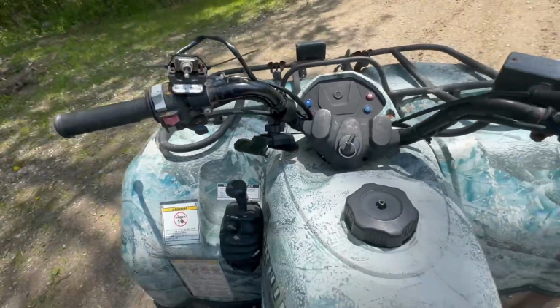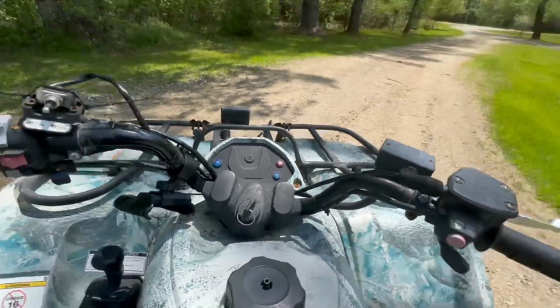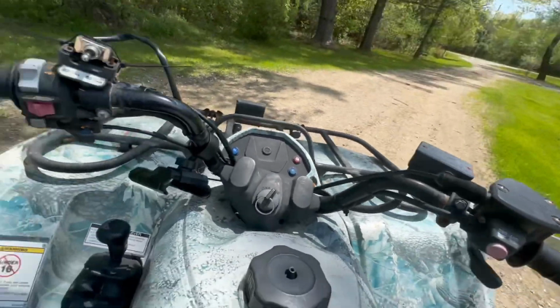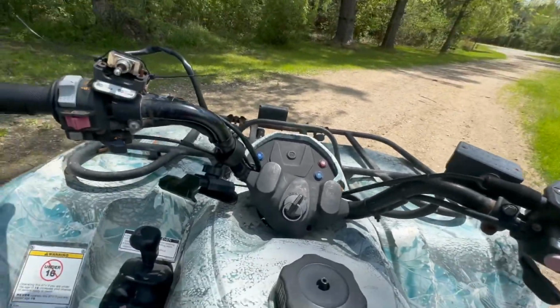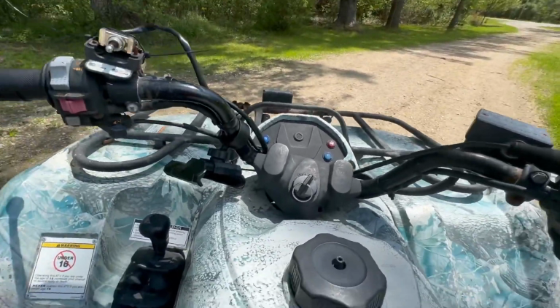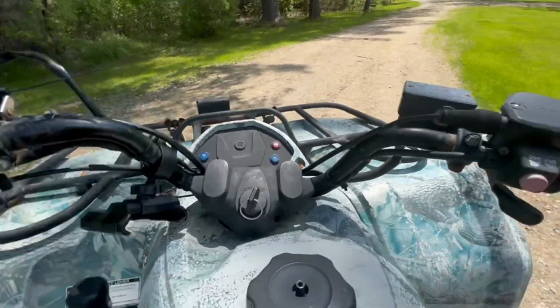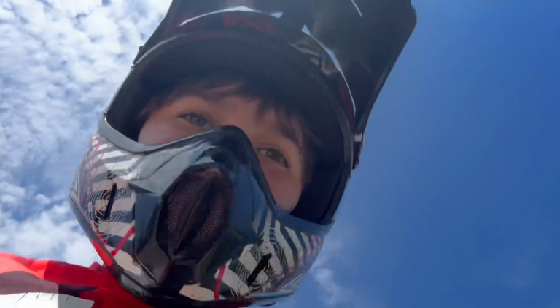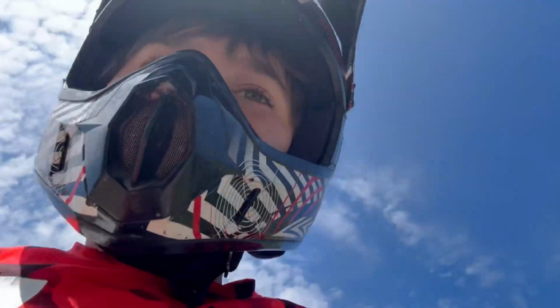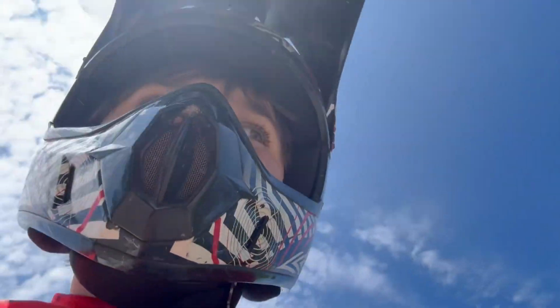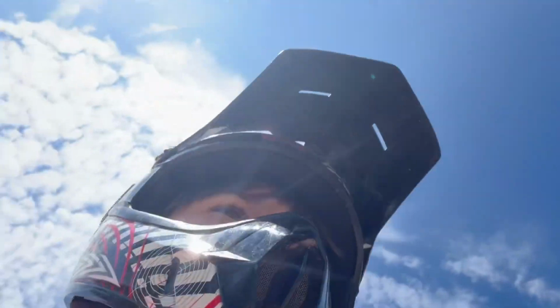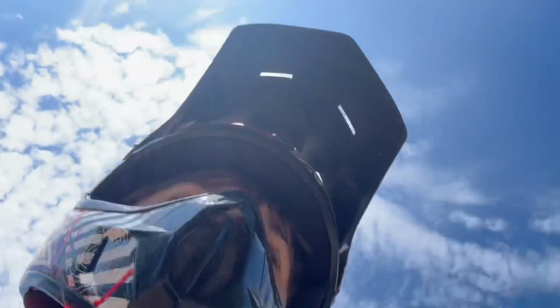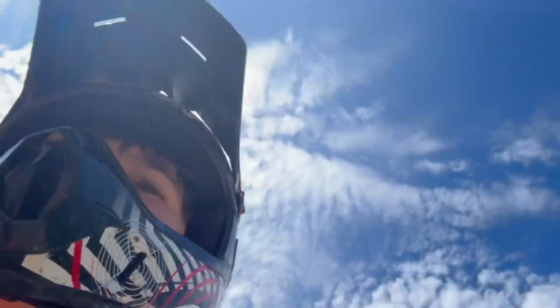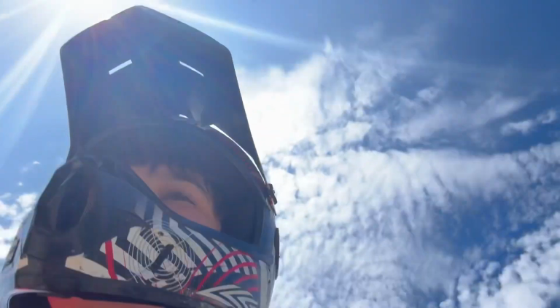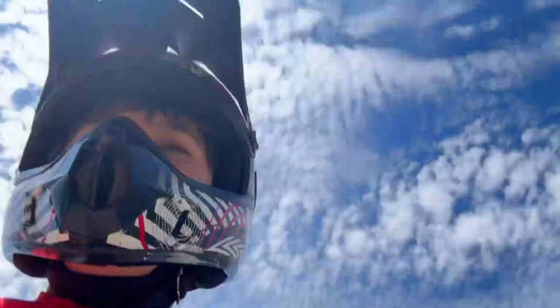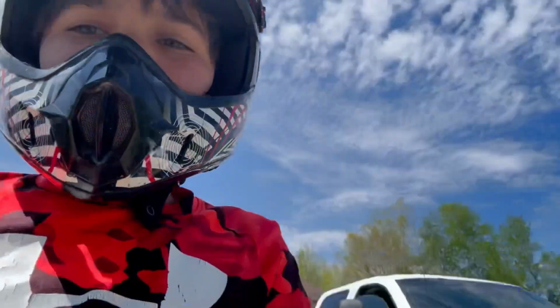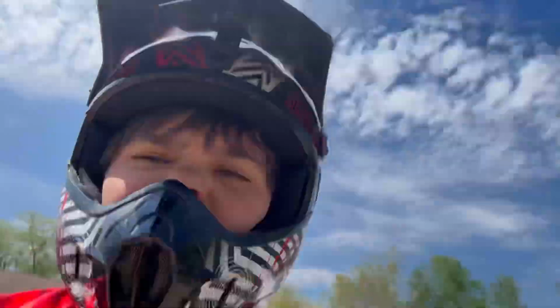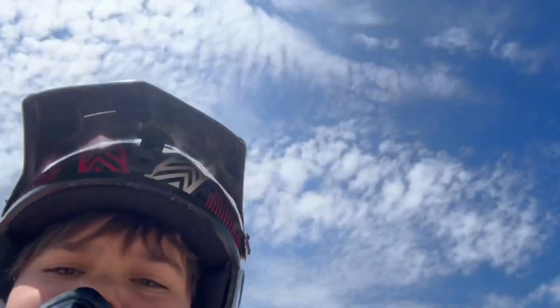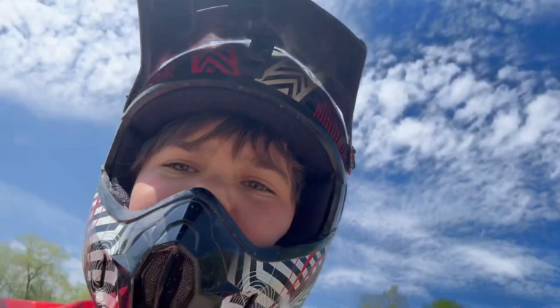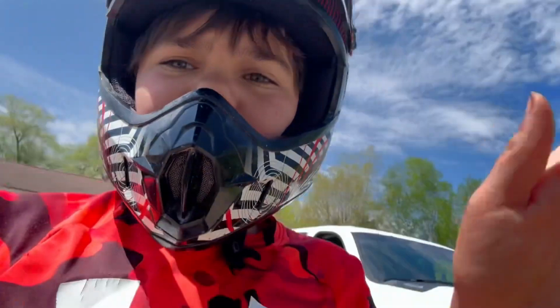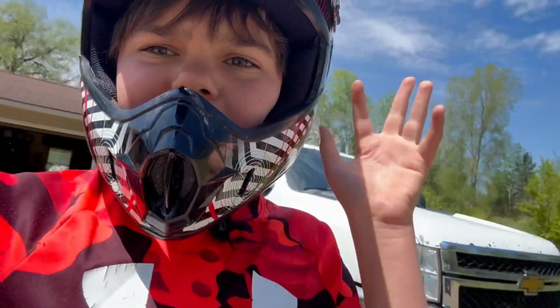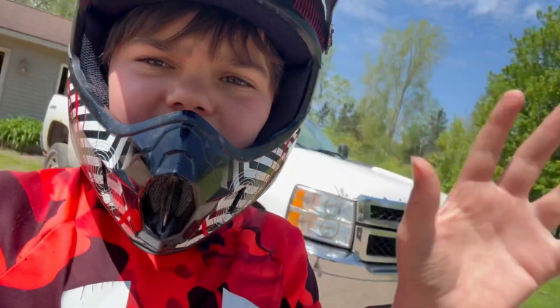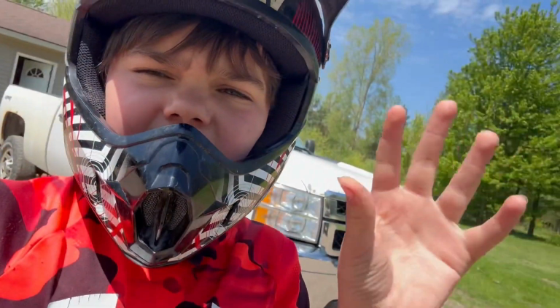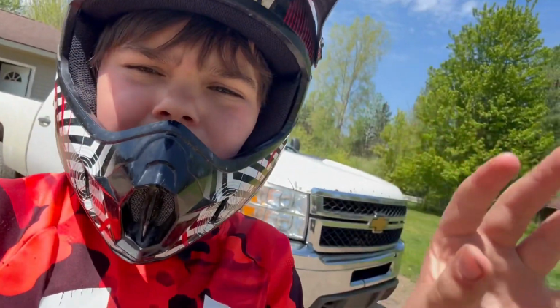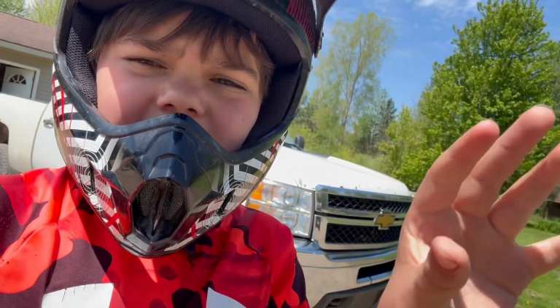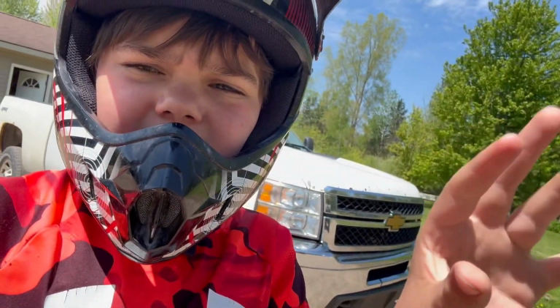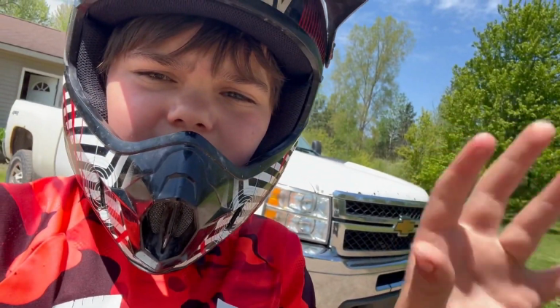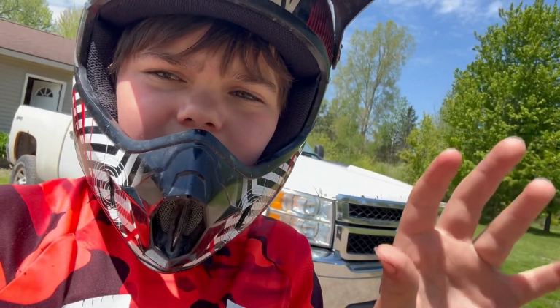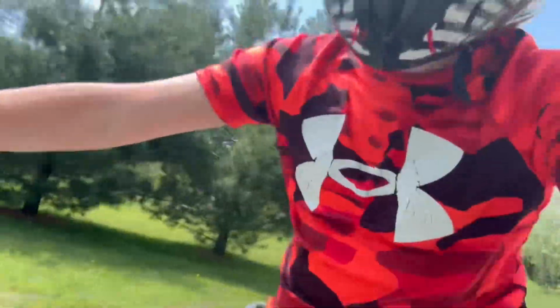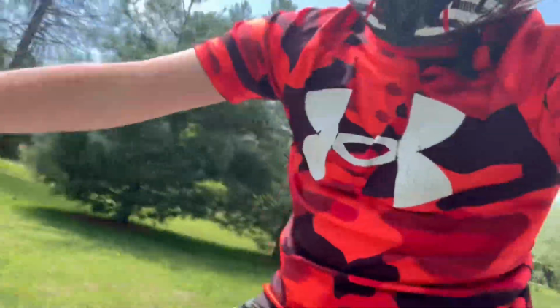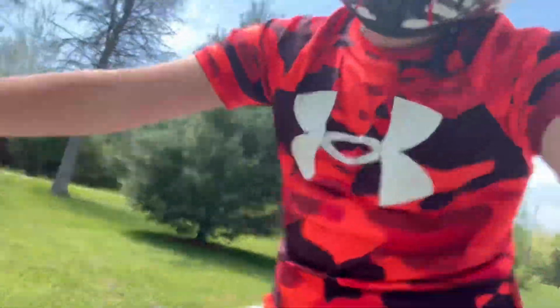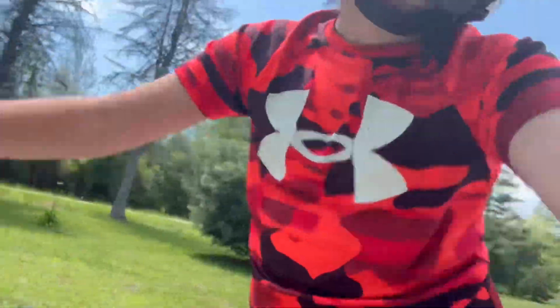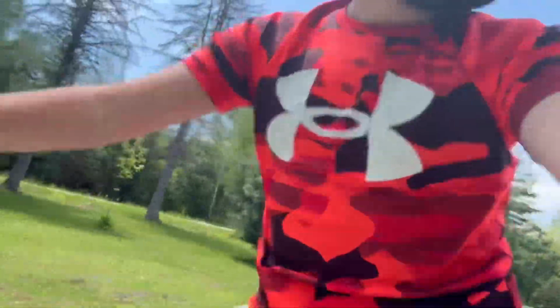What's up guys, this is my mom's work quad that I ride a lot, and today we're gonna be going over it.